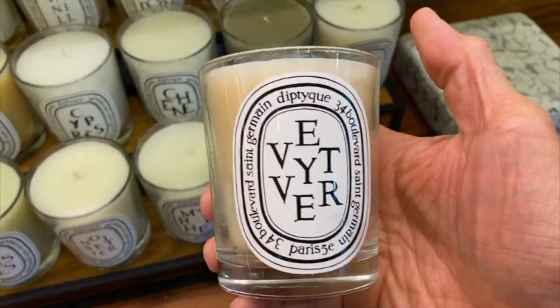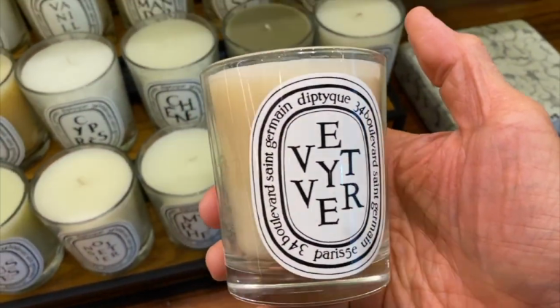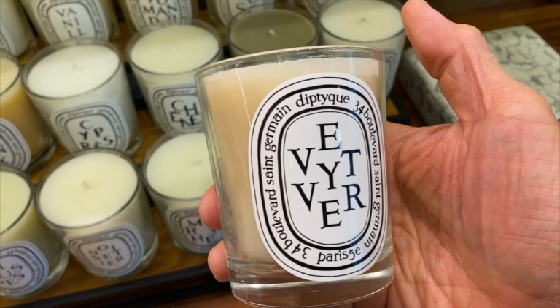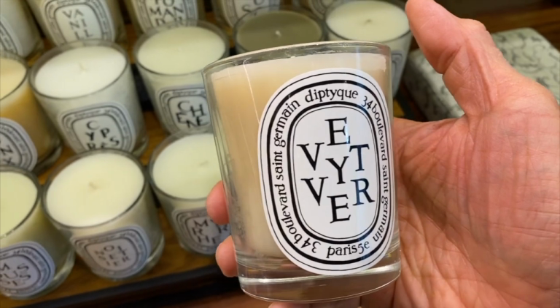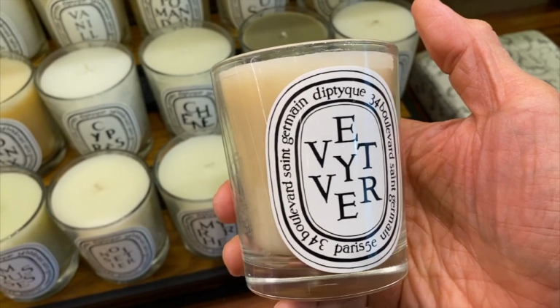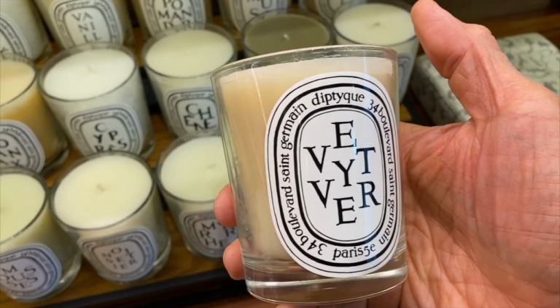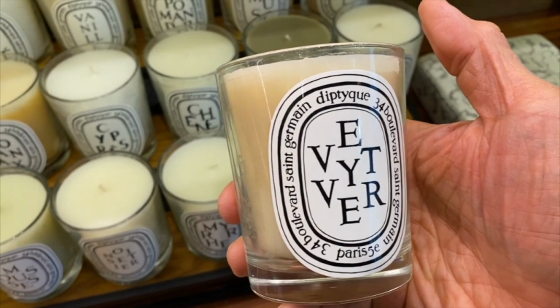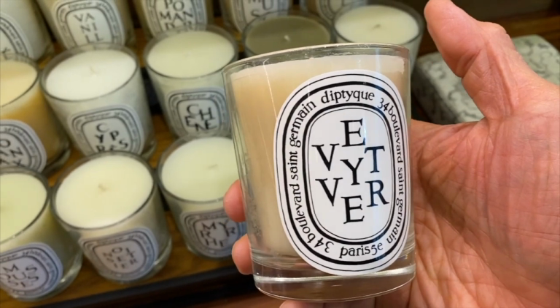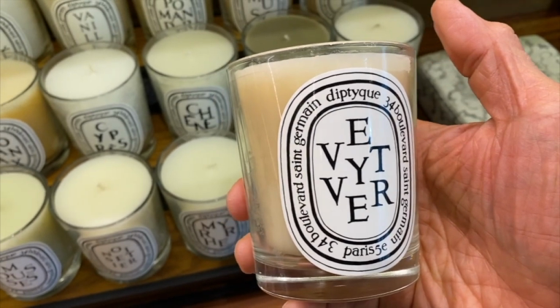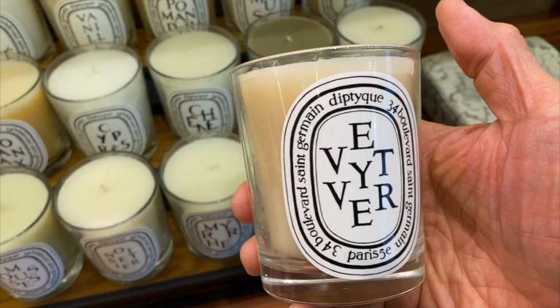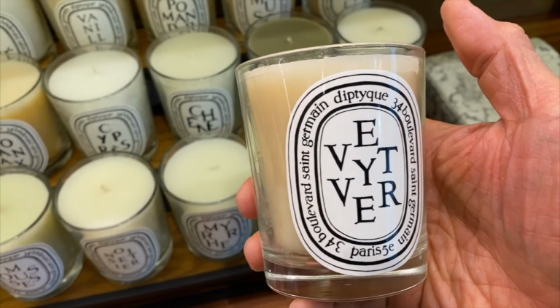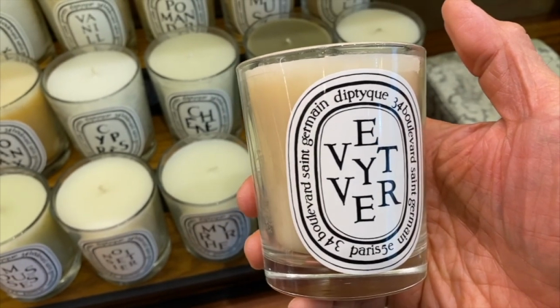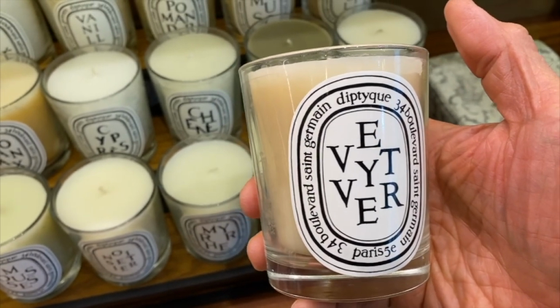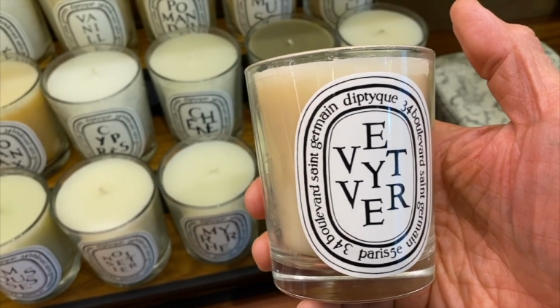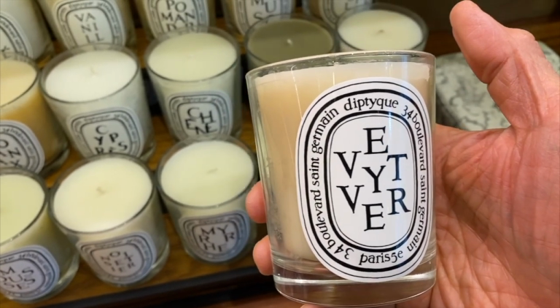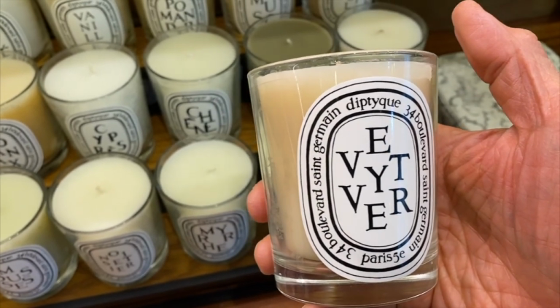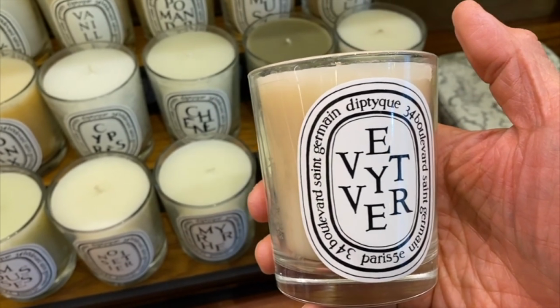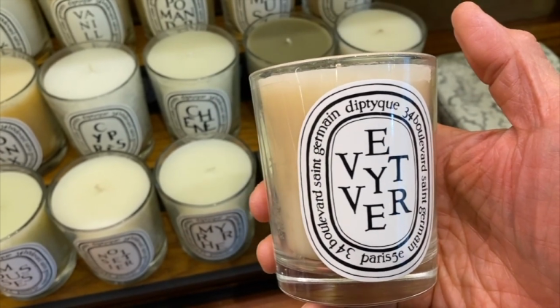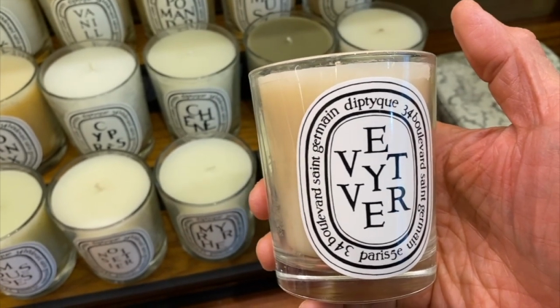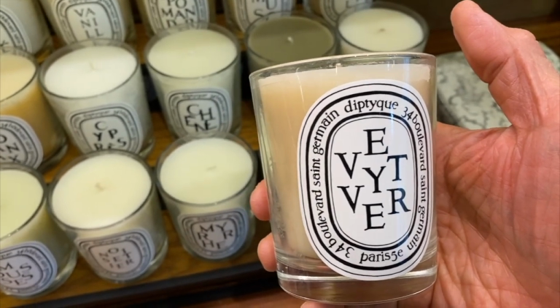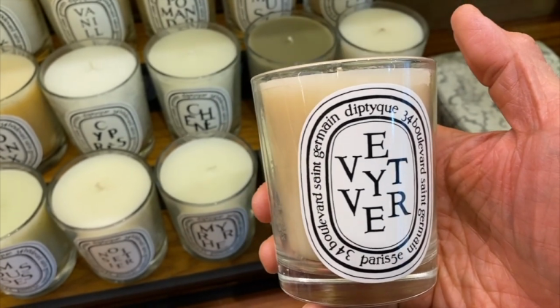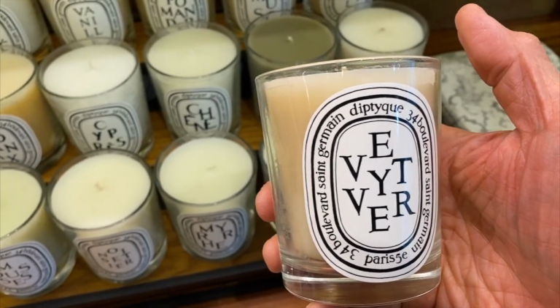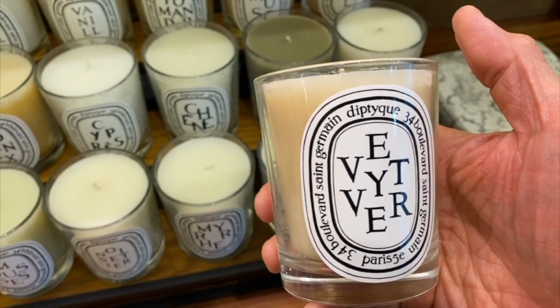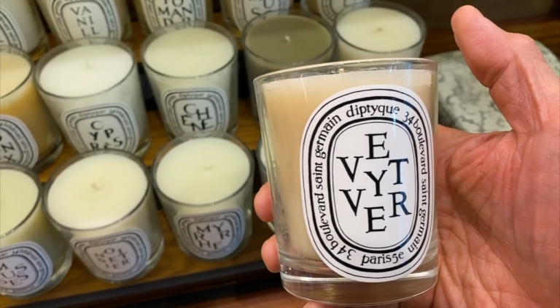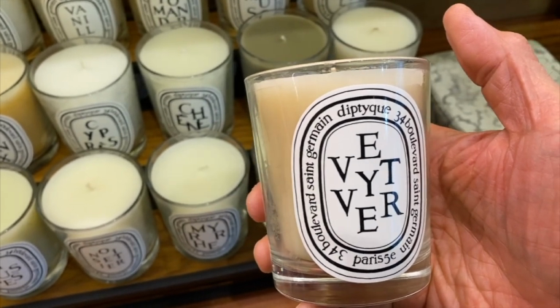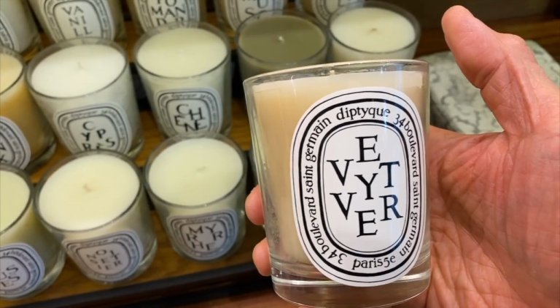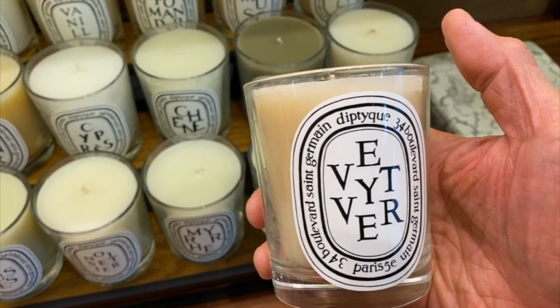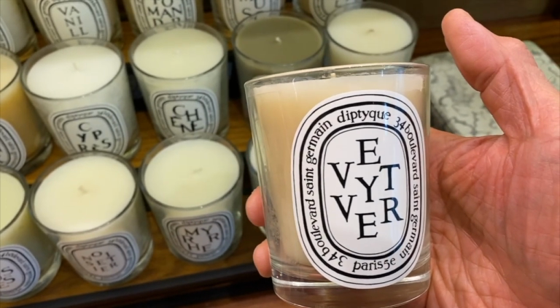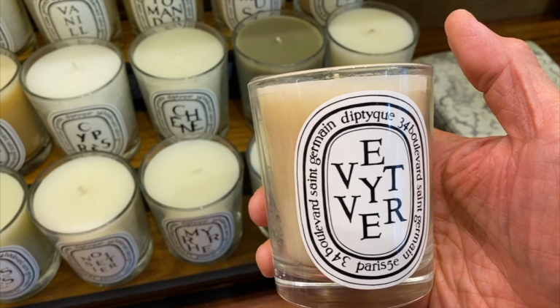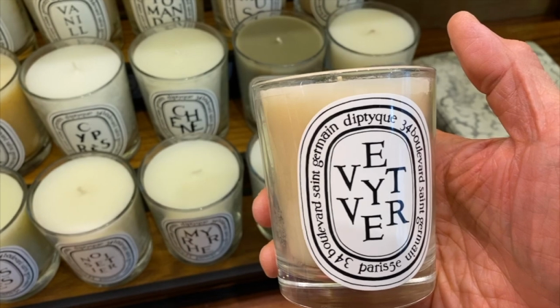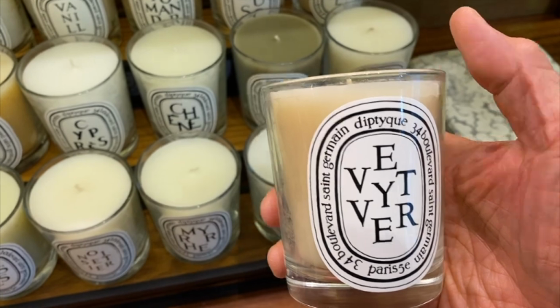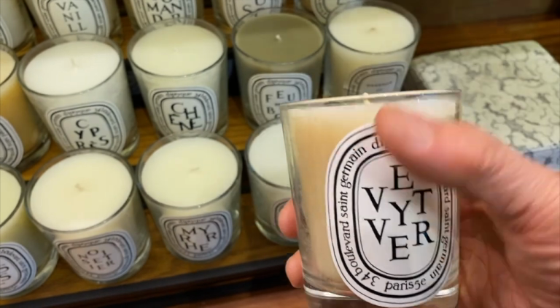This one — it's called... it's the store's Diptyque. Diptyque.